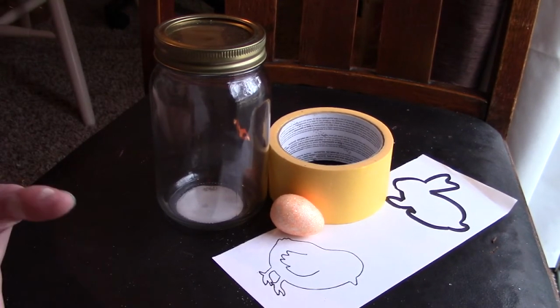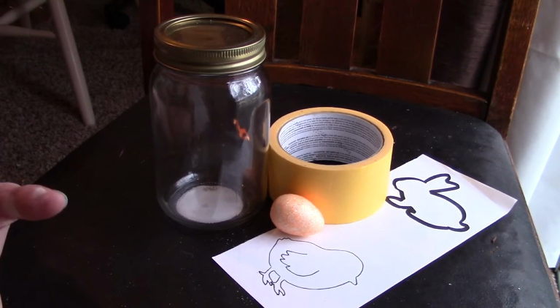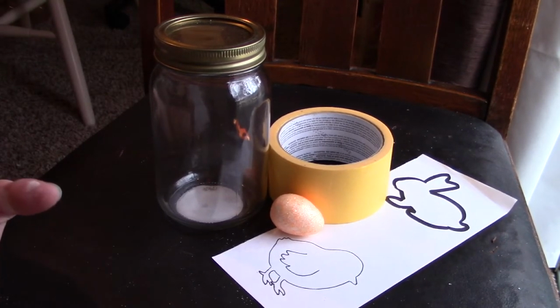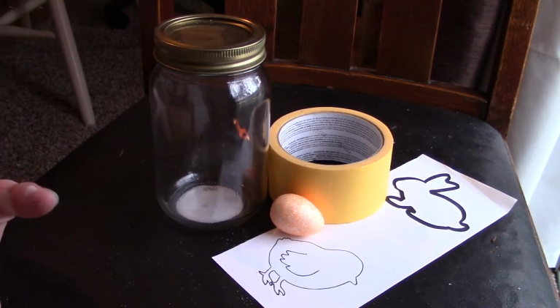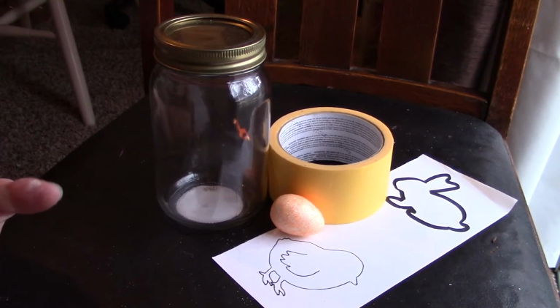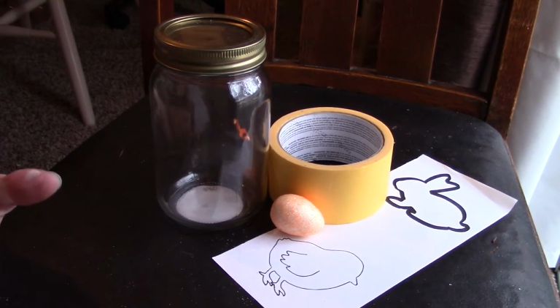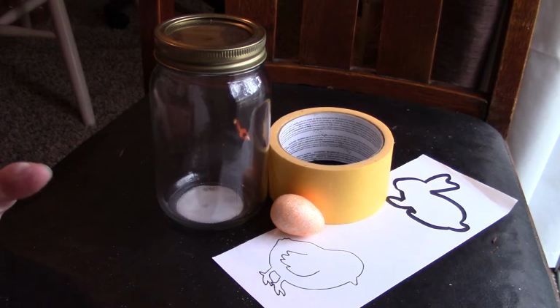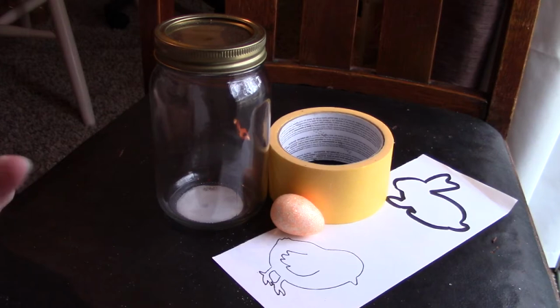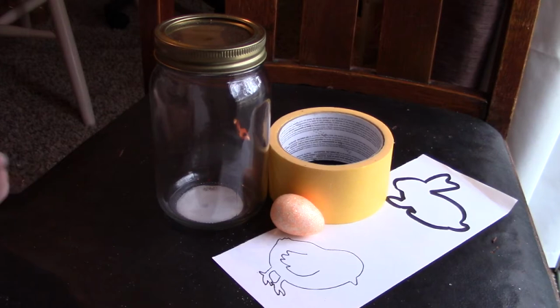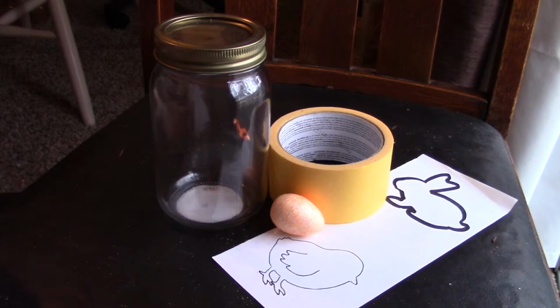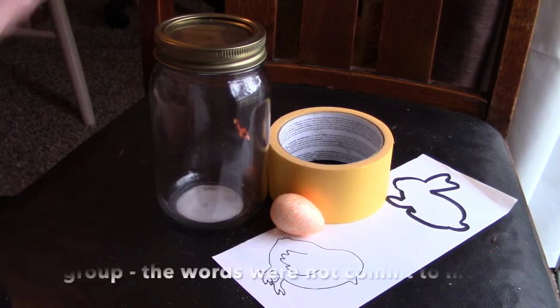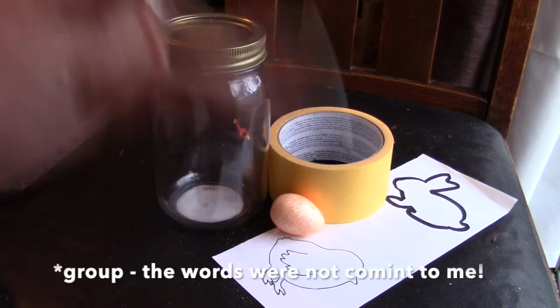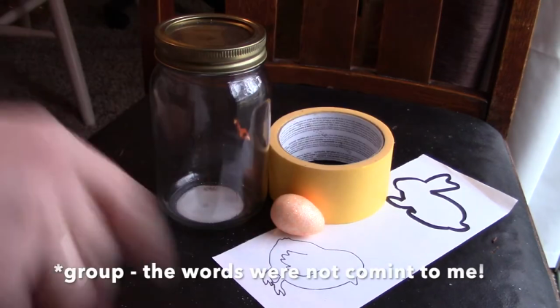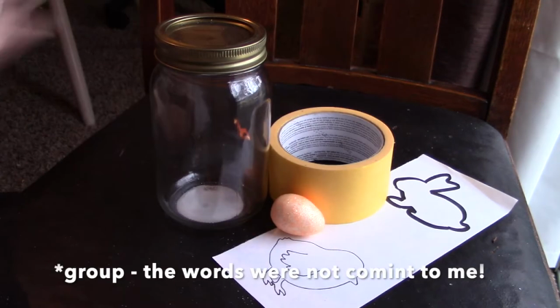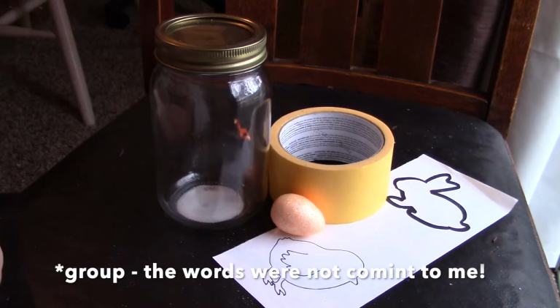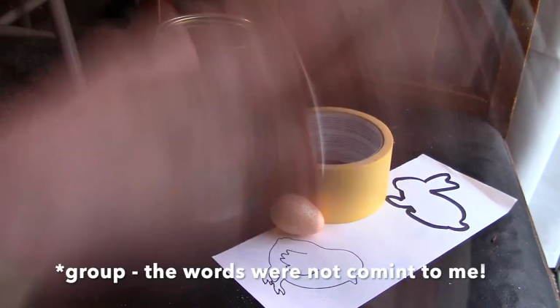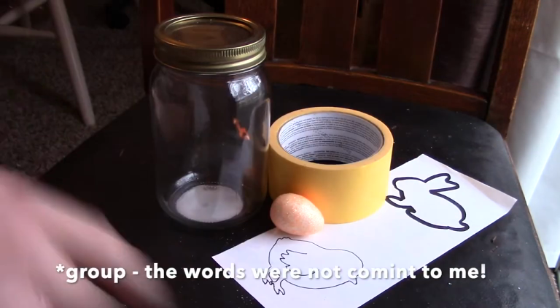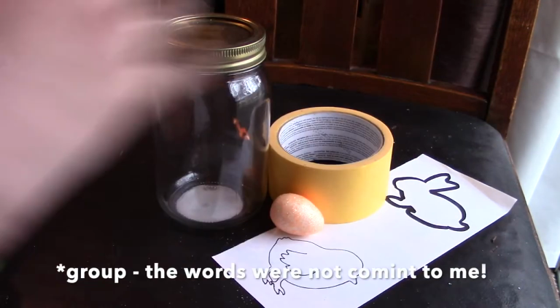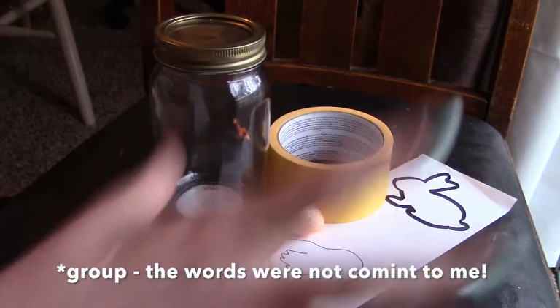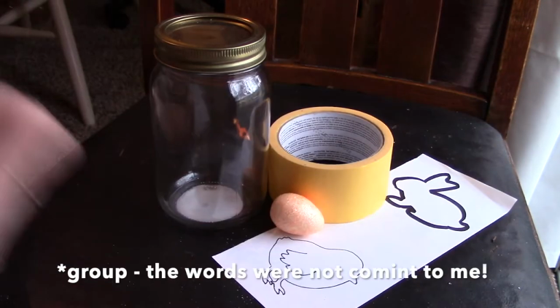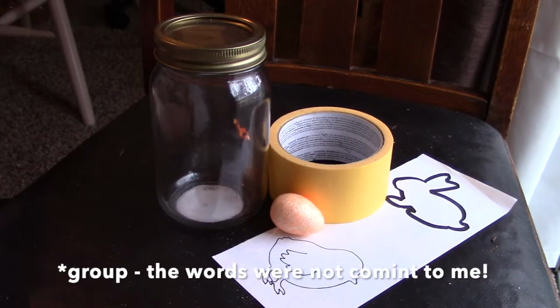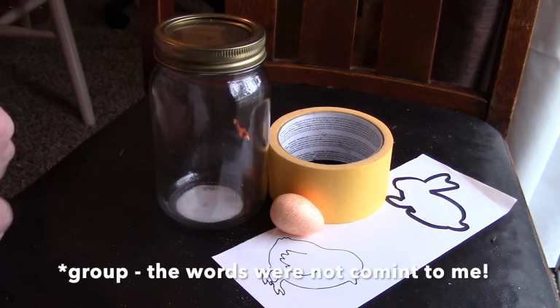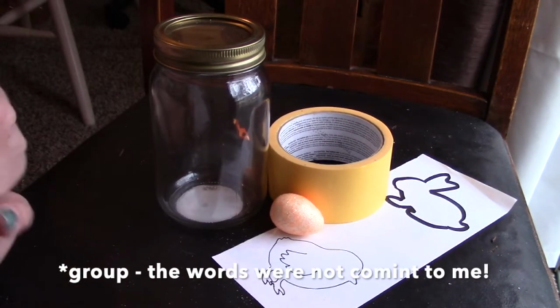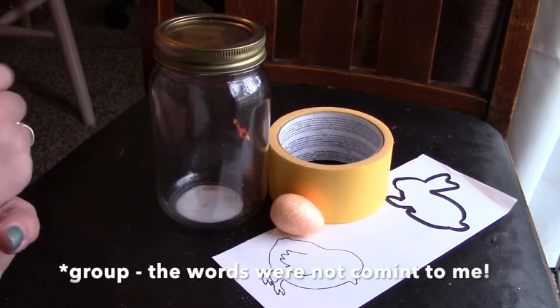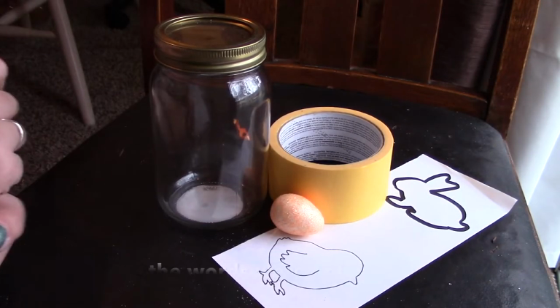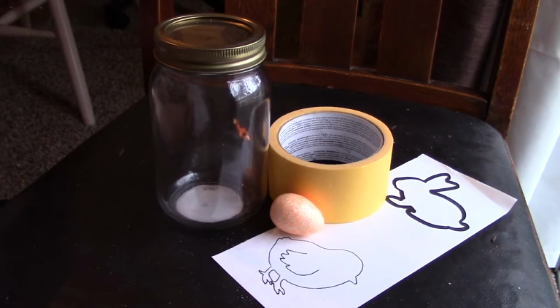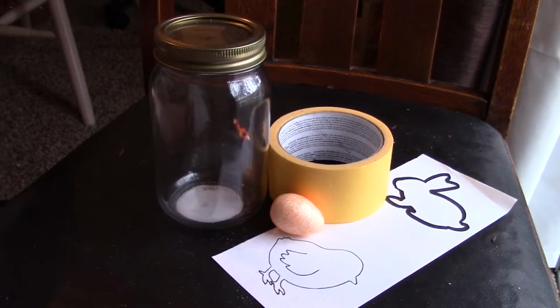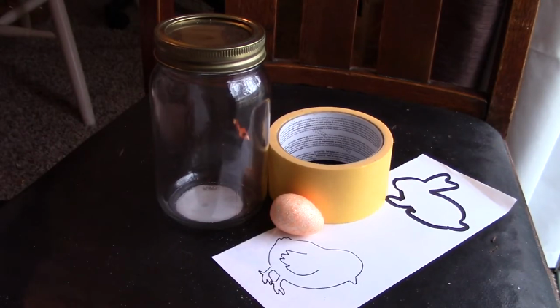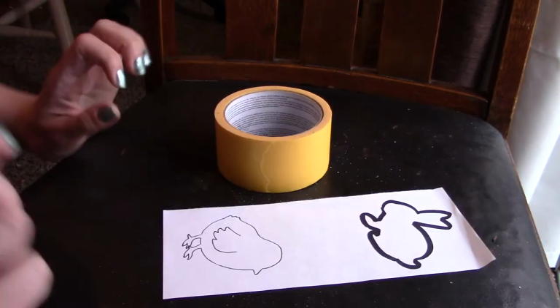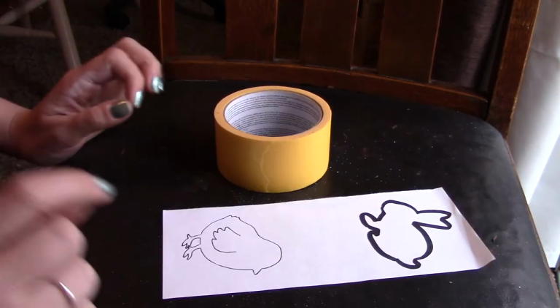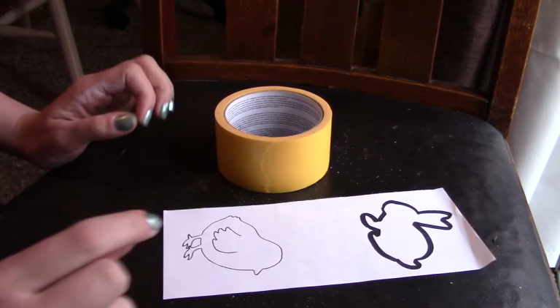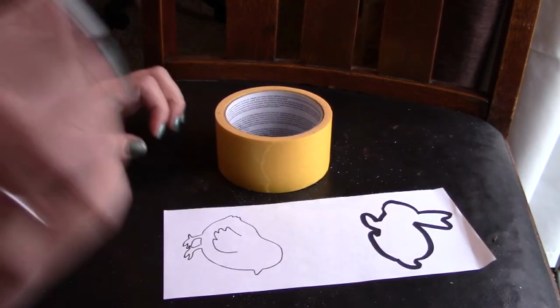You'll also need a pen and some scissors — oh, and paint of course. I haven't decided on the color yet so I don't have that in my little setup just yet.